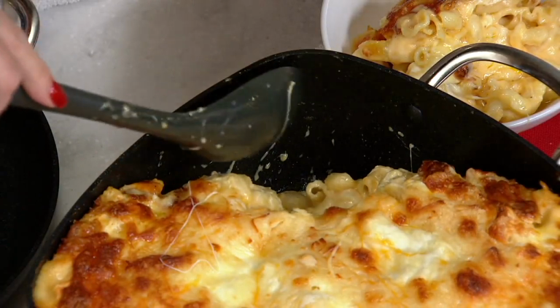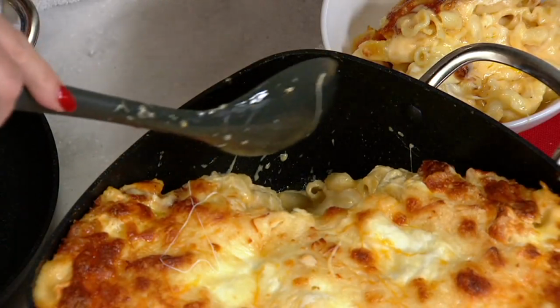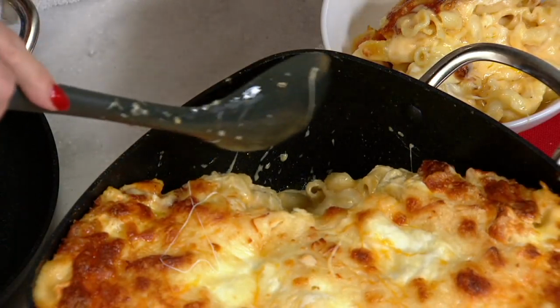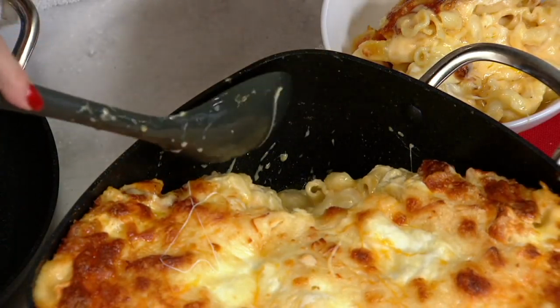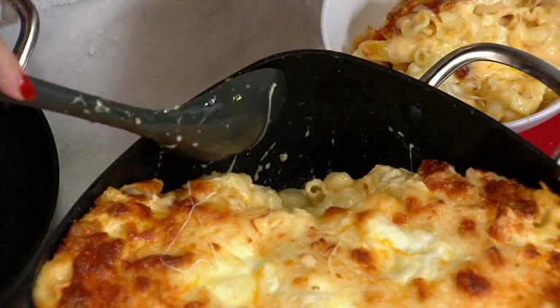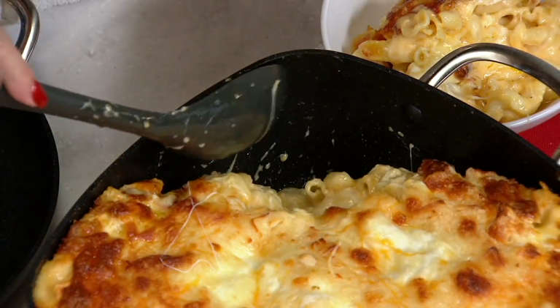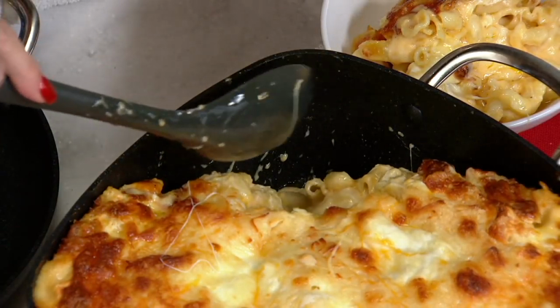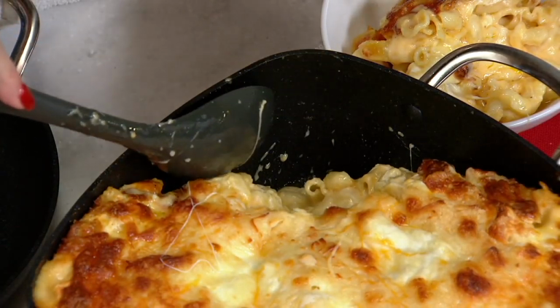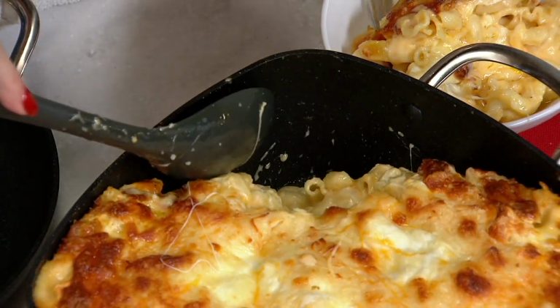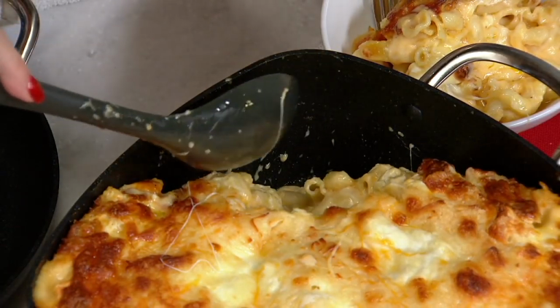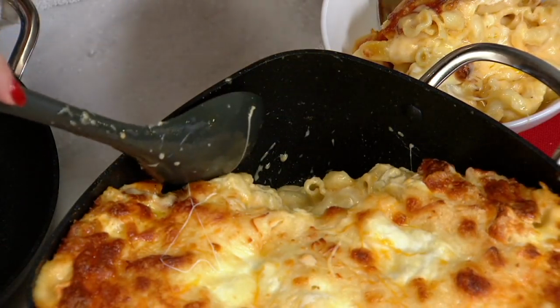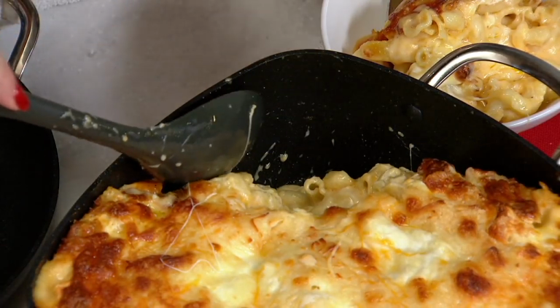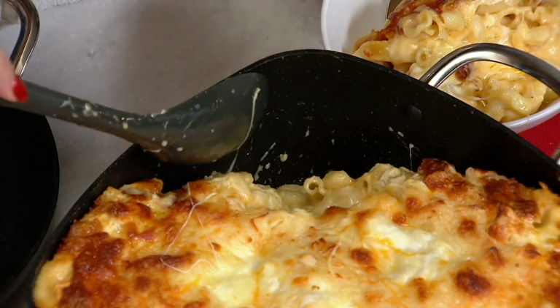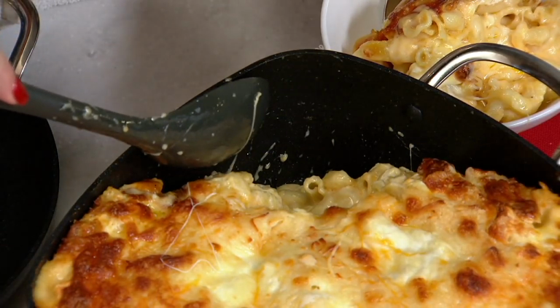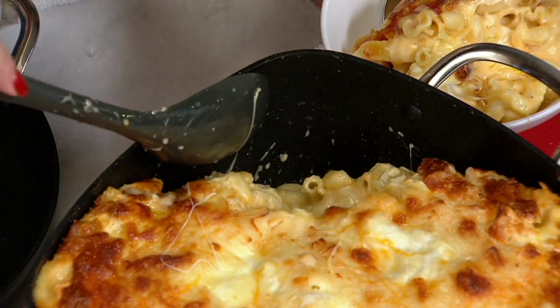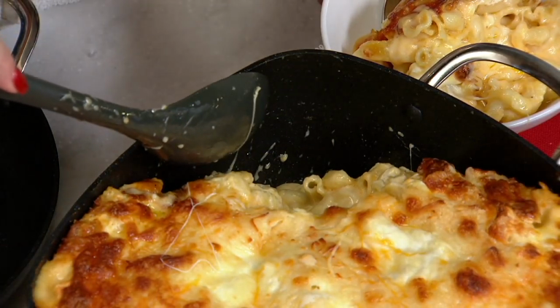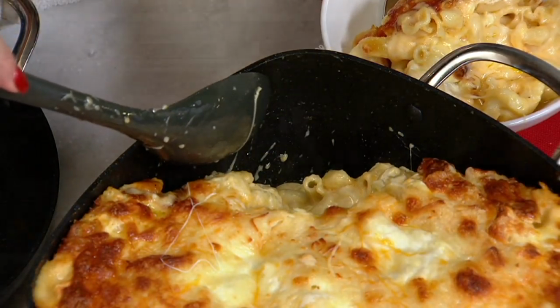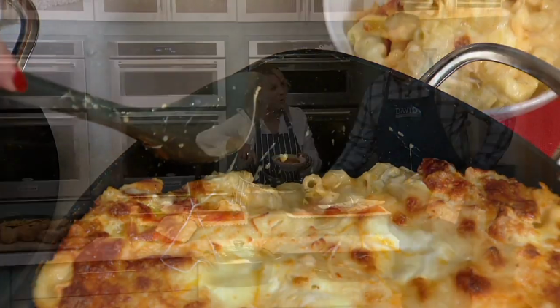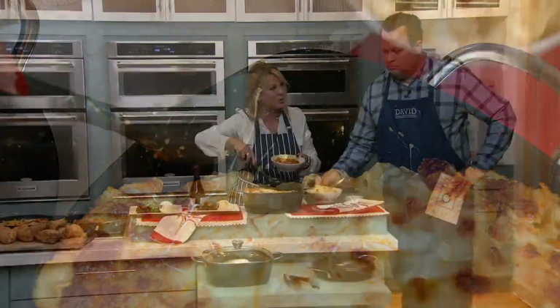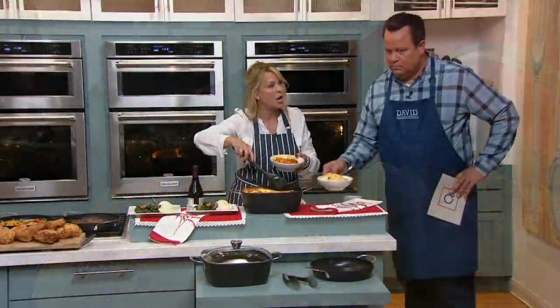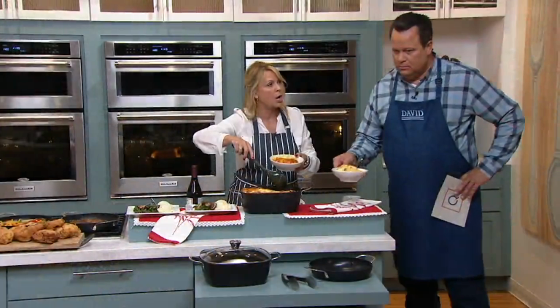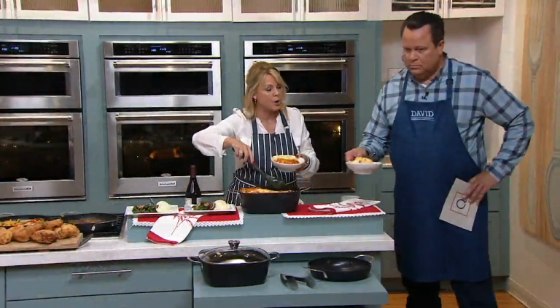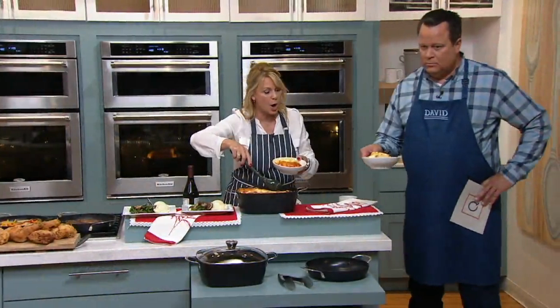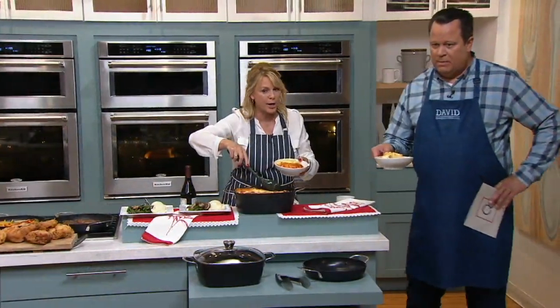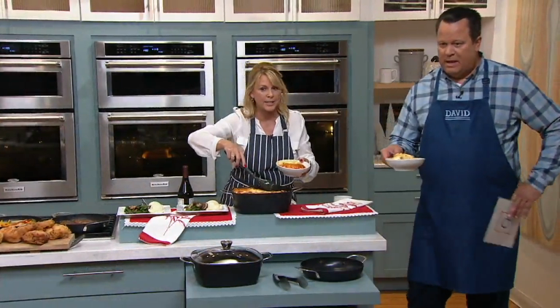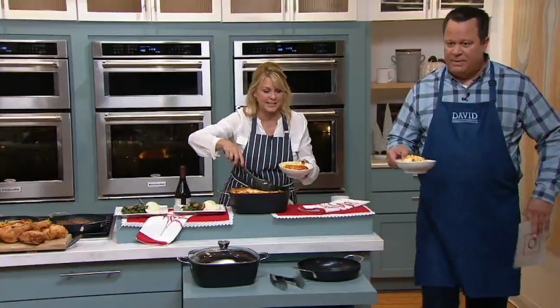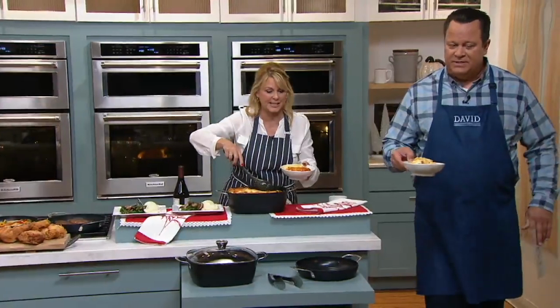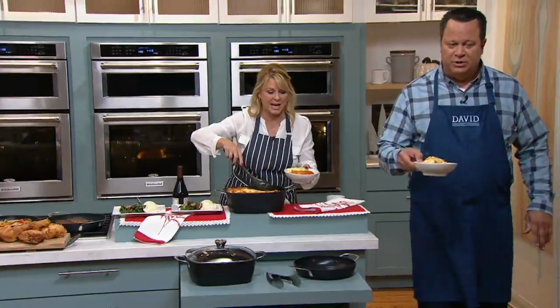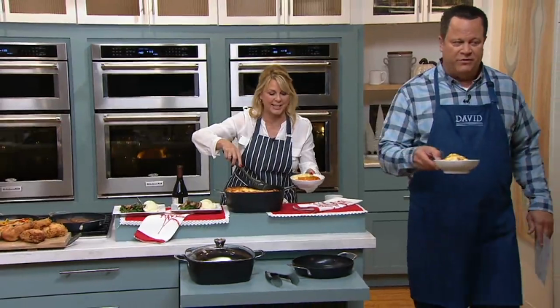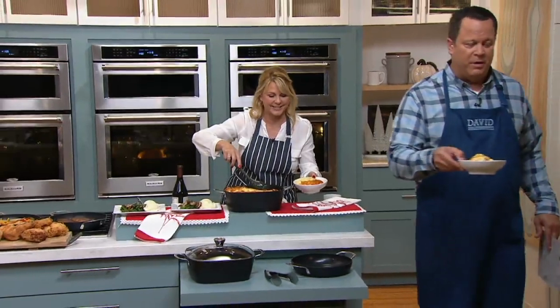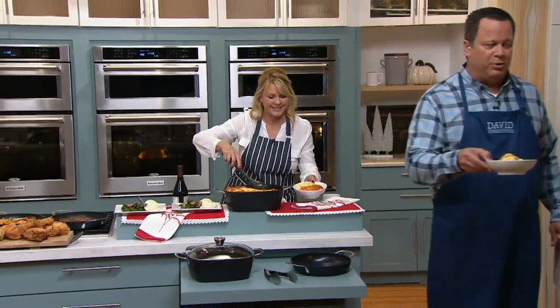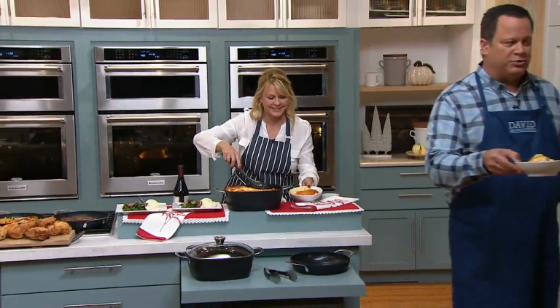That's a titanium, sapphire-infused non-stick.